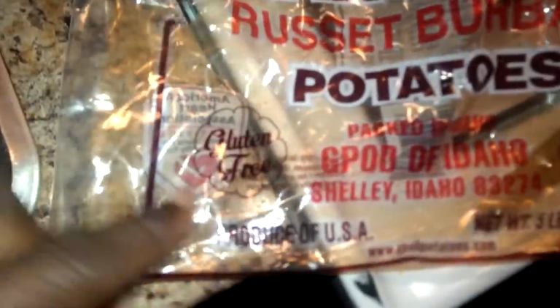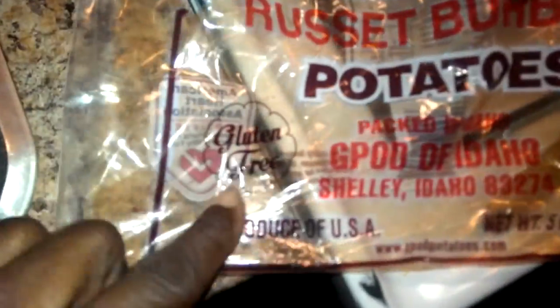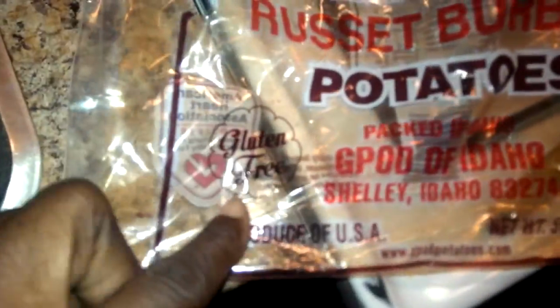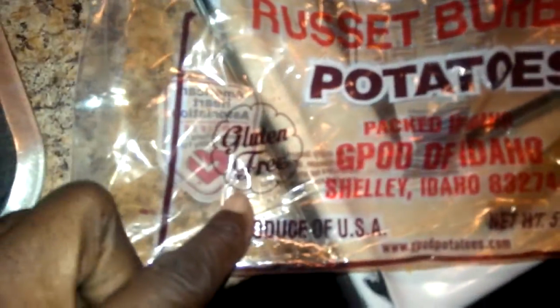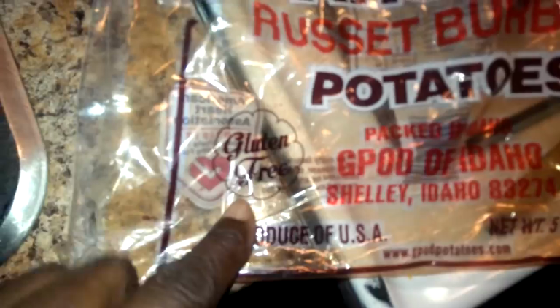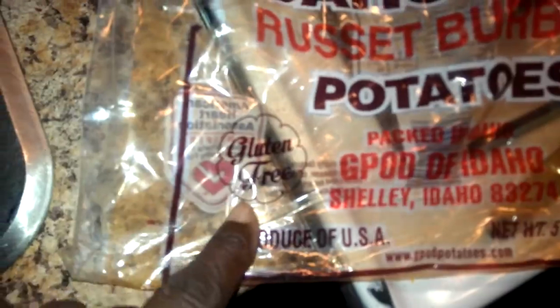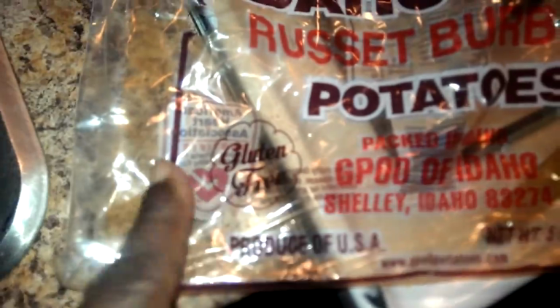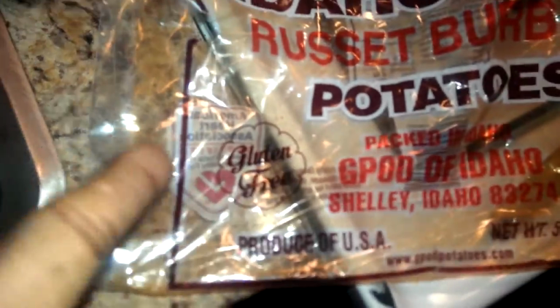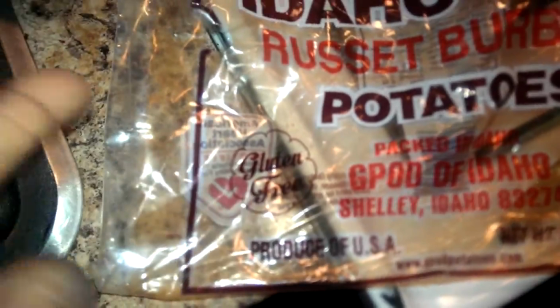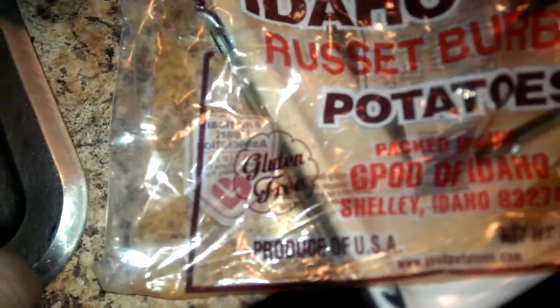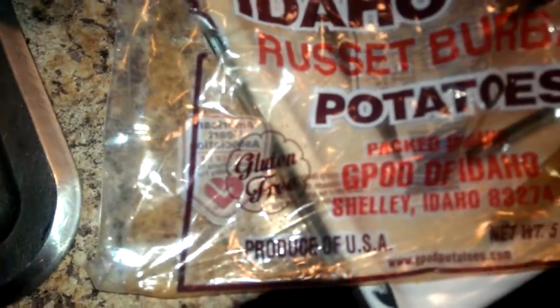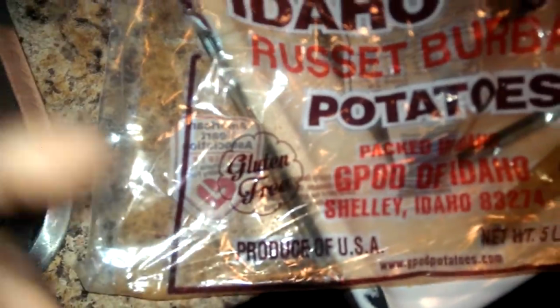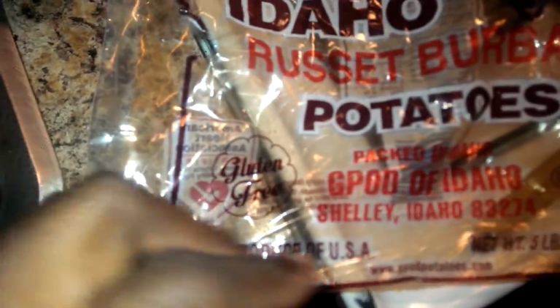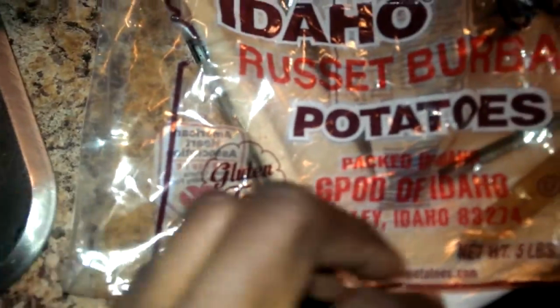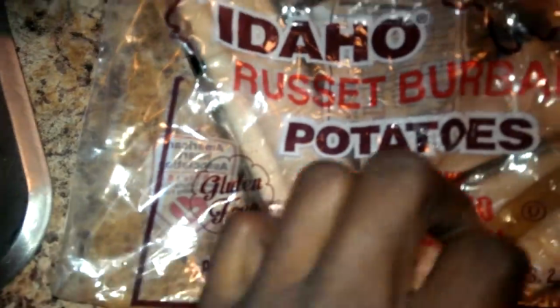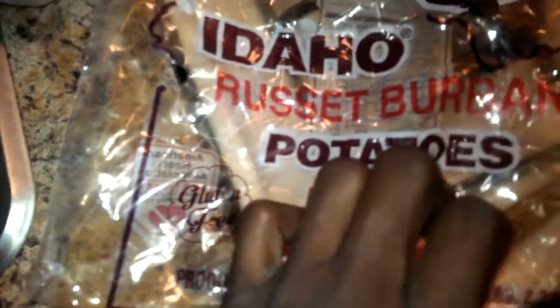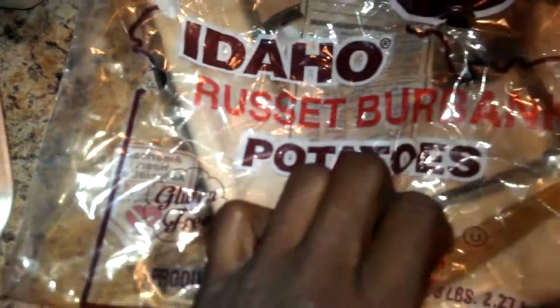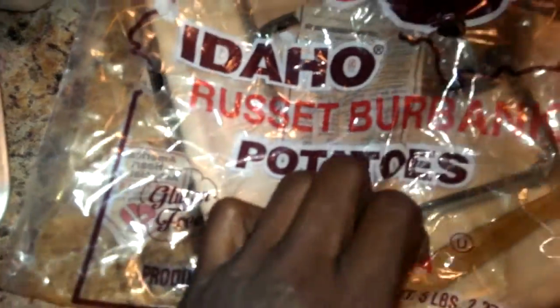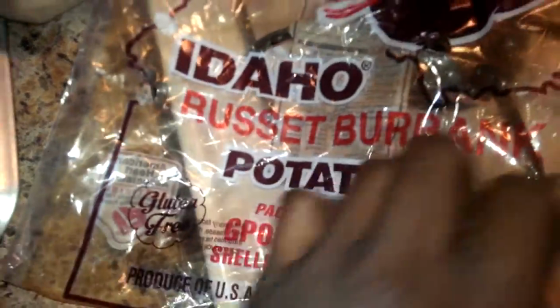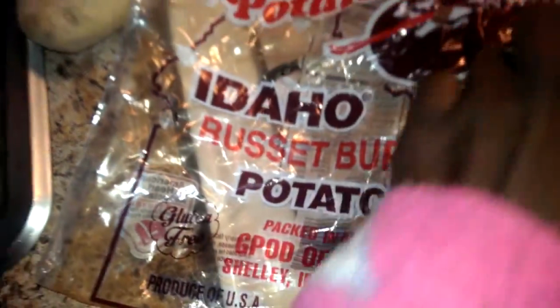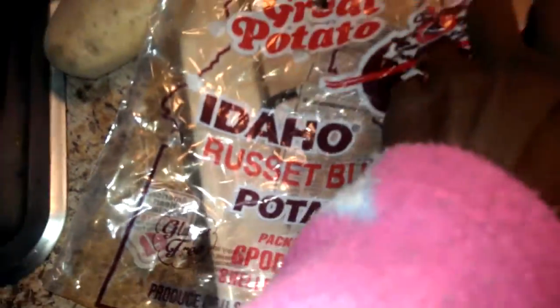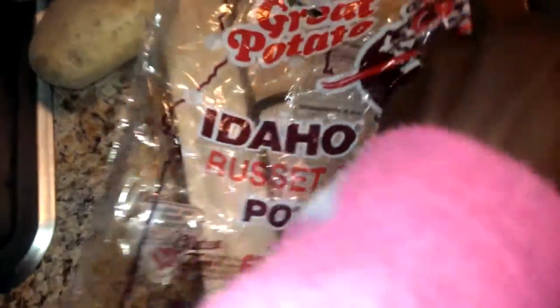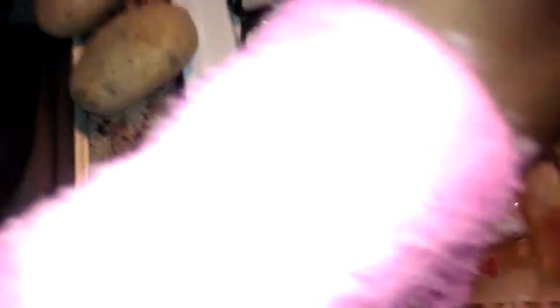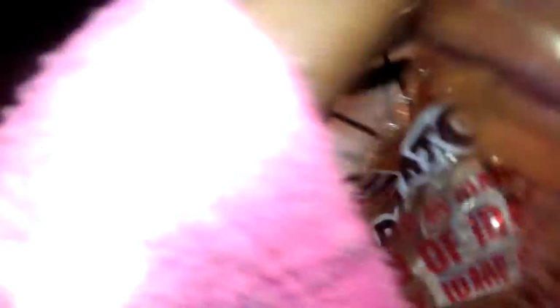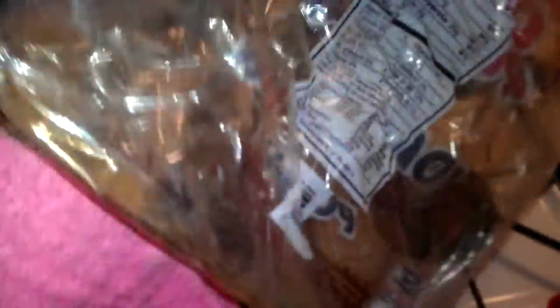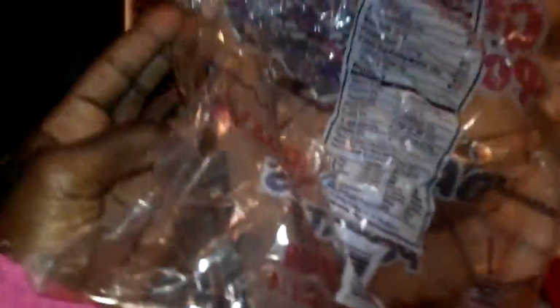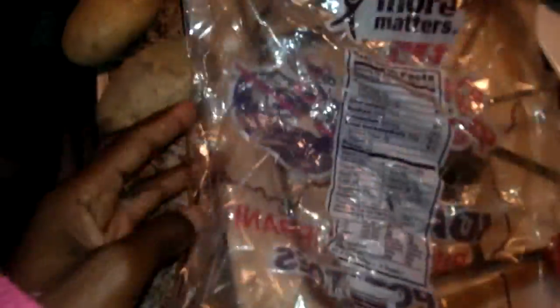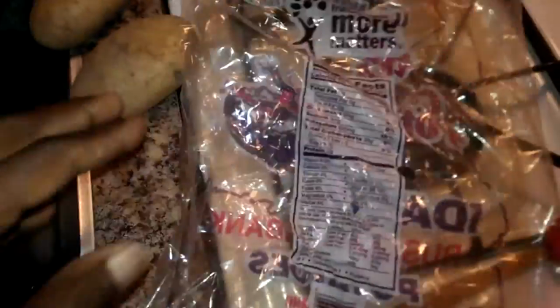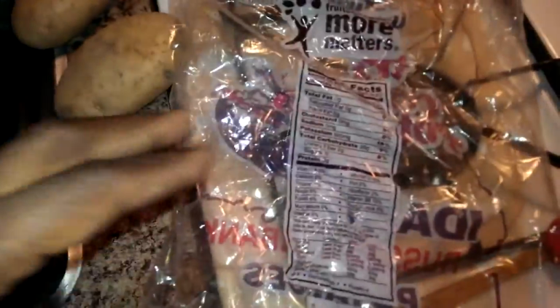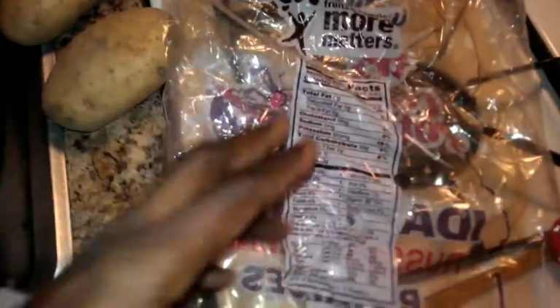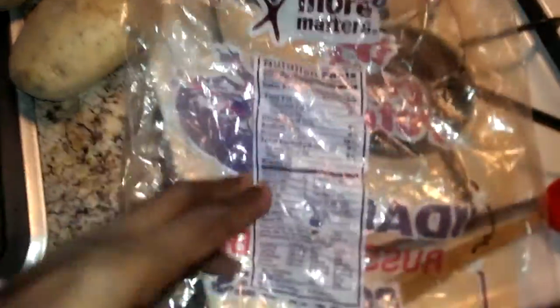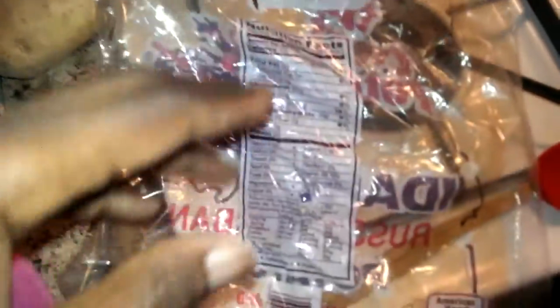Gluten free — because everybody worries about gluten and potatoes. It's ridiculous.